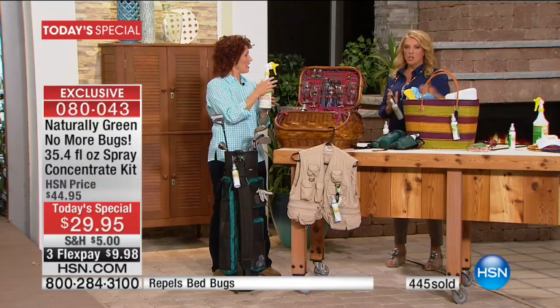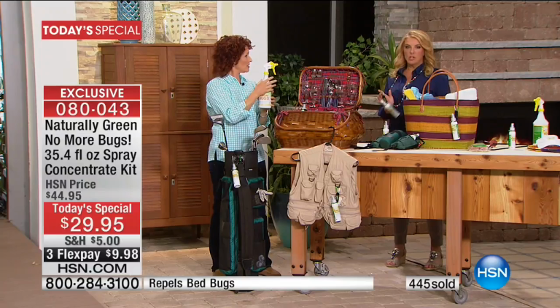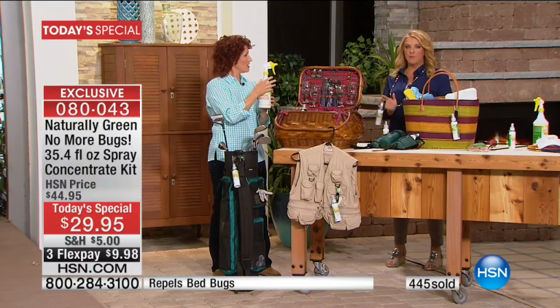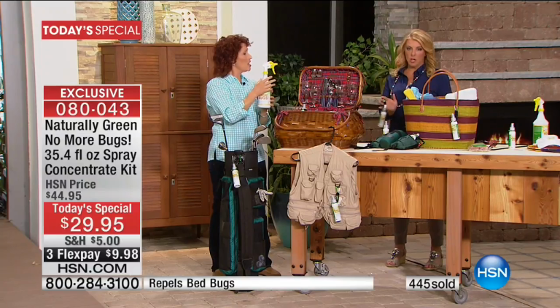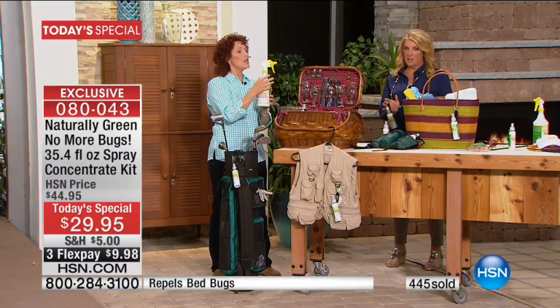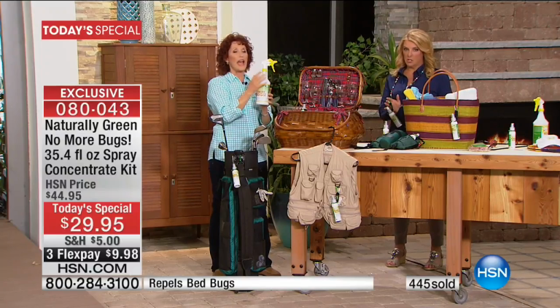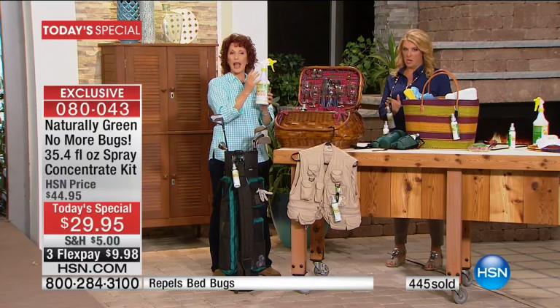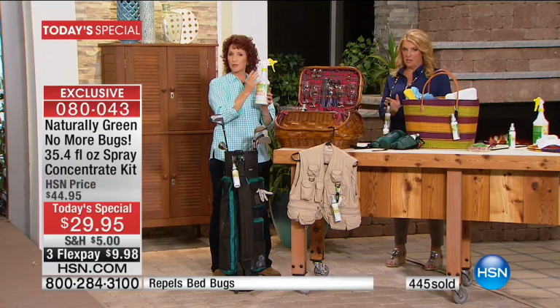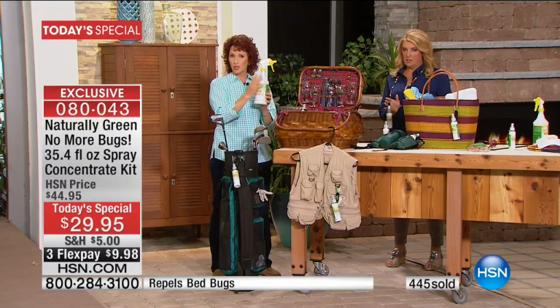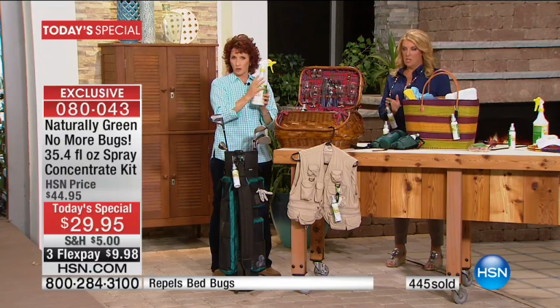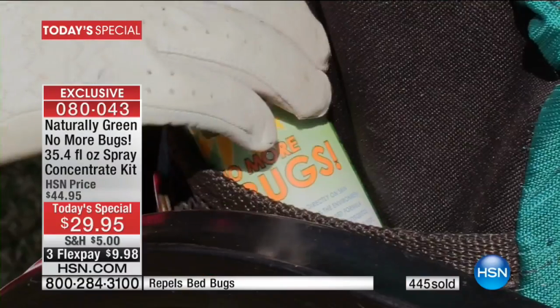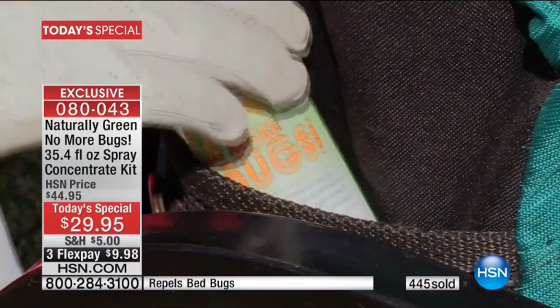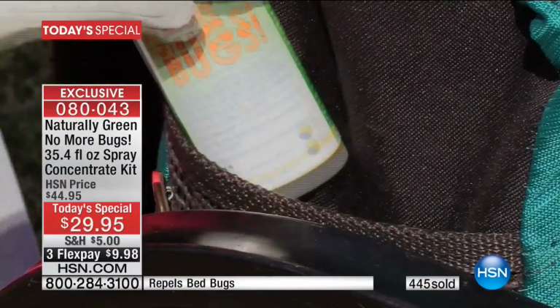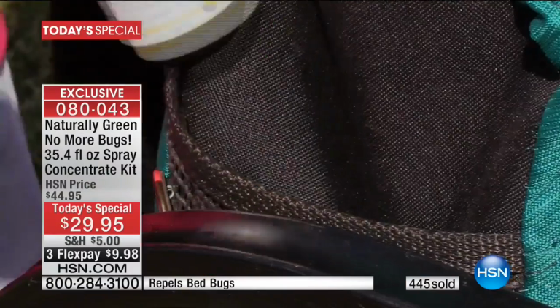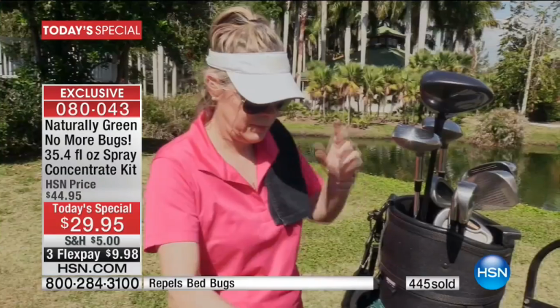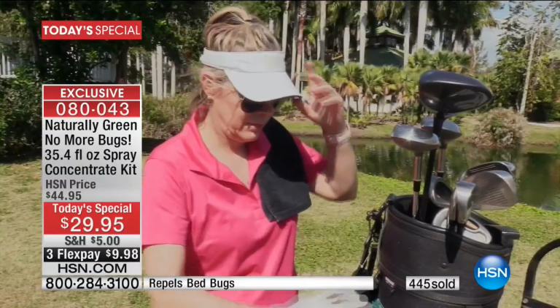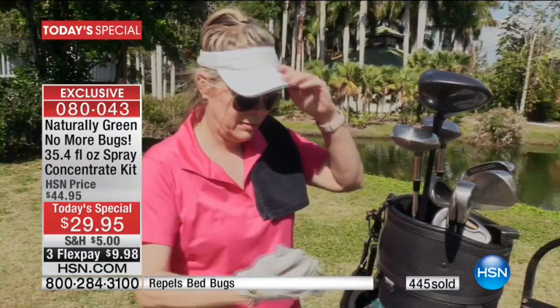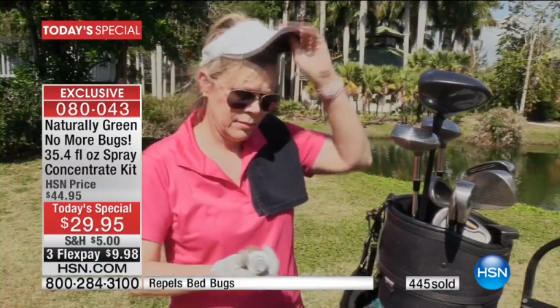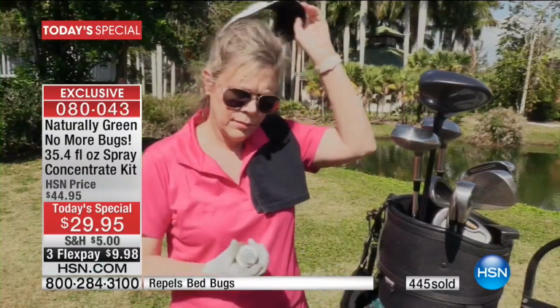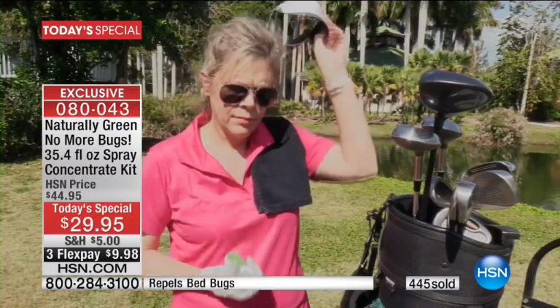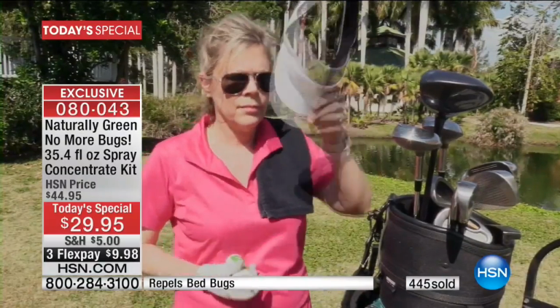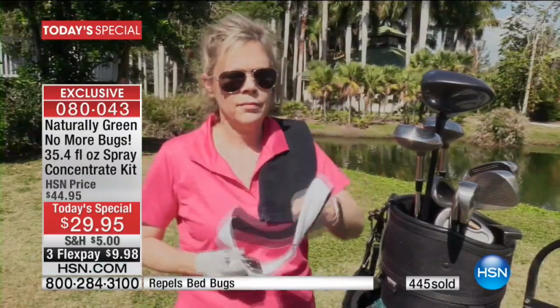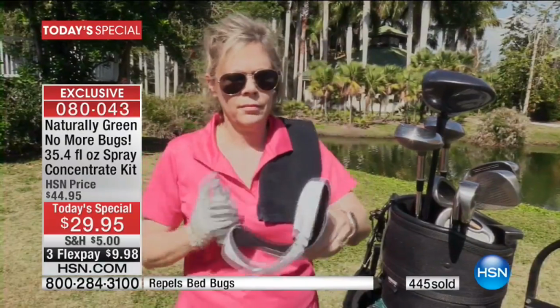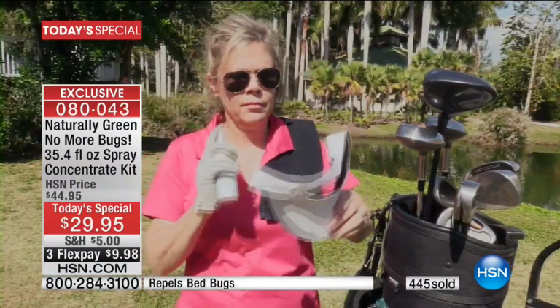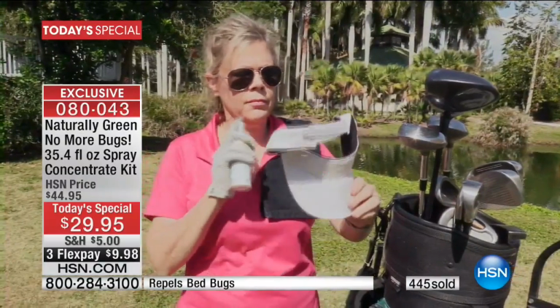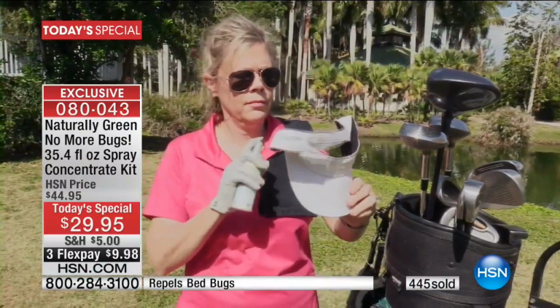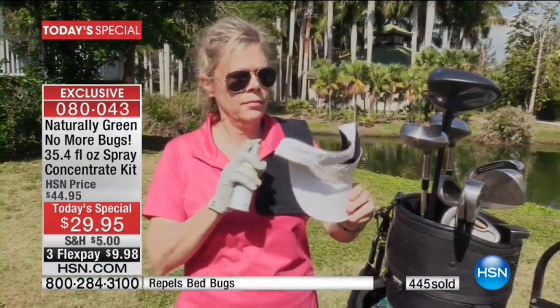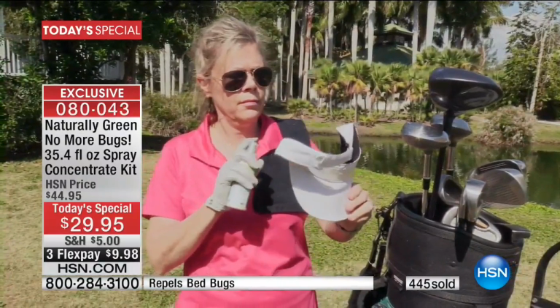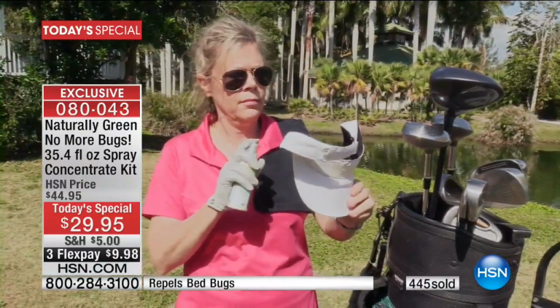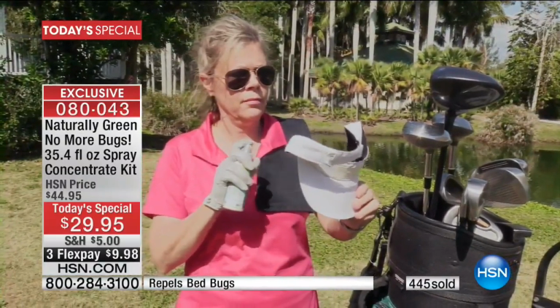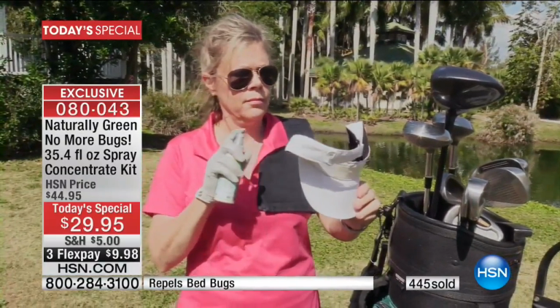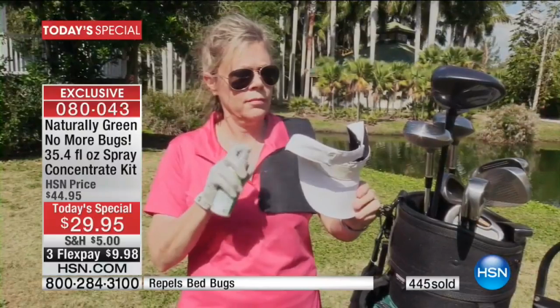First round, use it full concentrate. Once that first round is over, go to the diluted method.